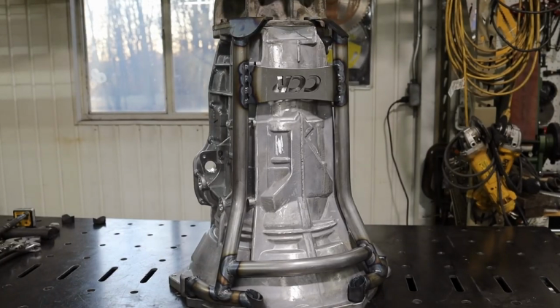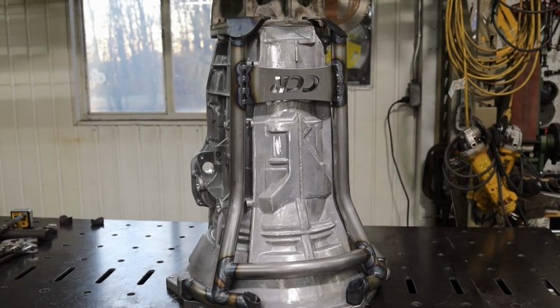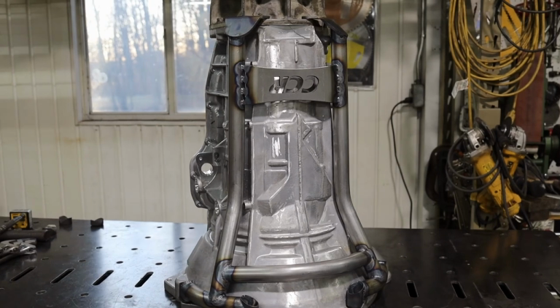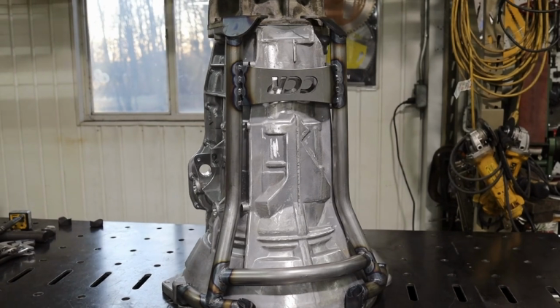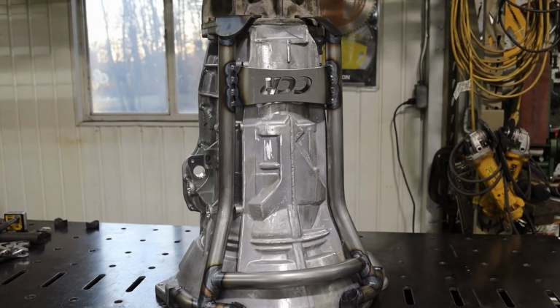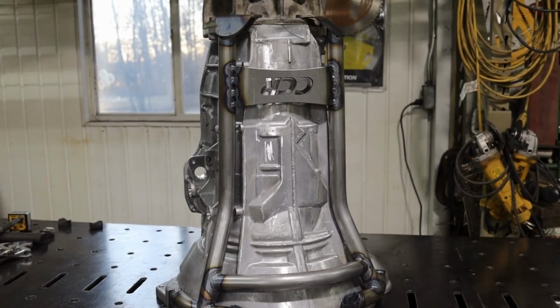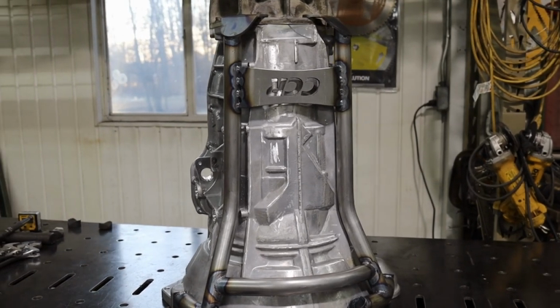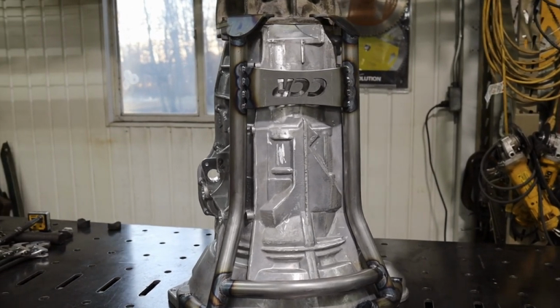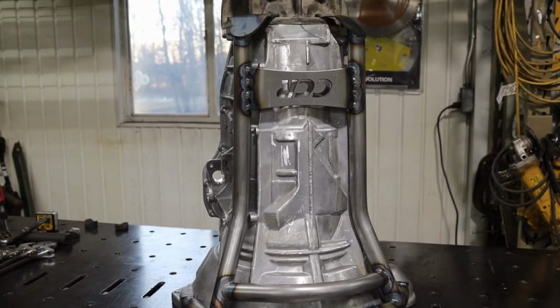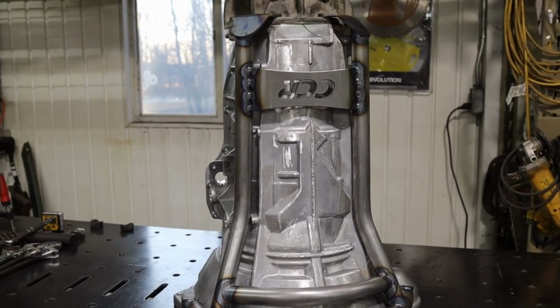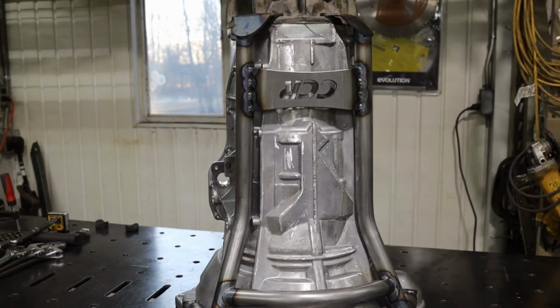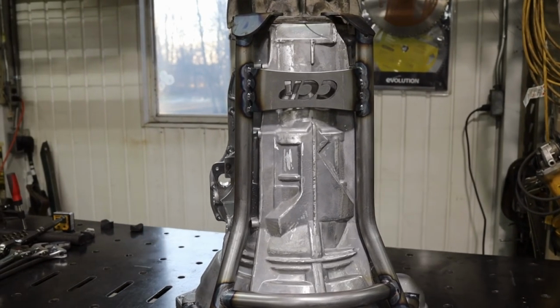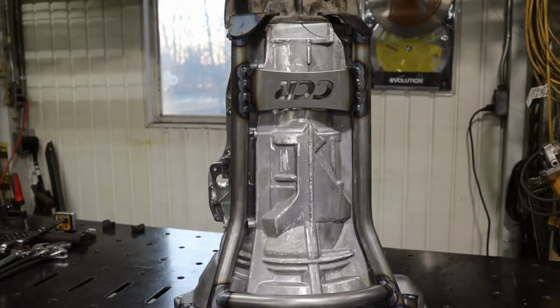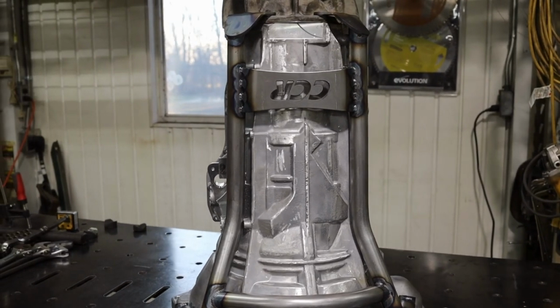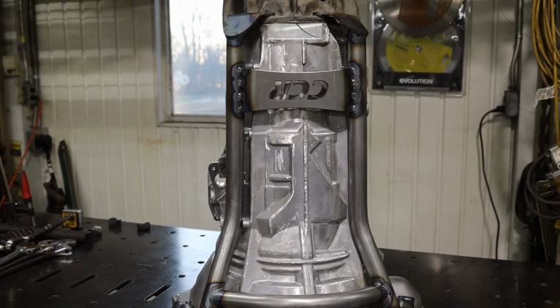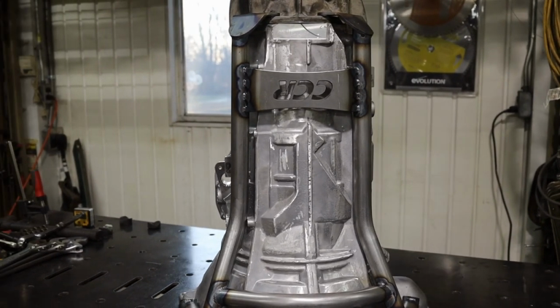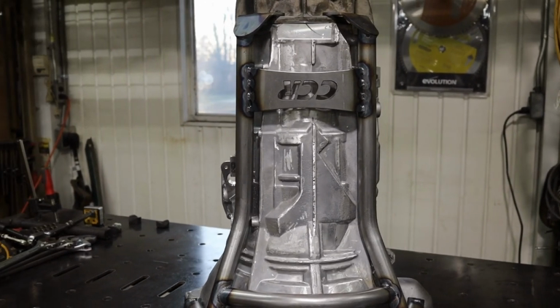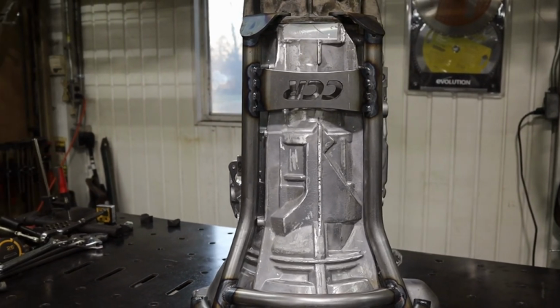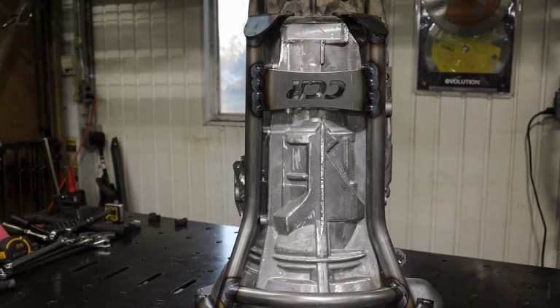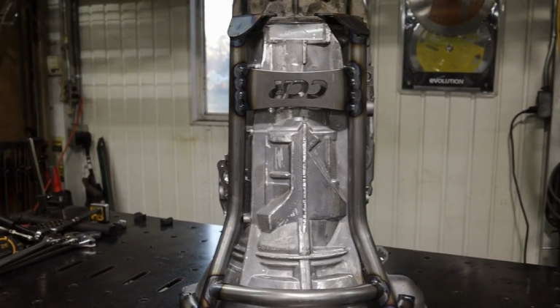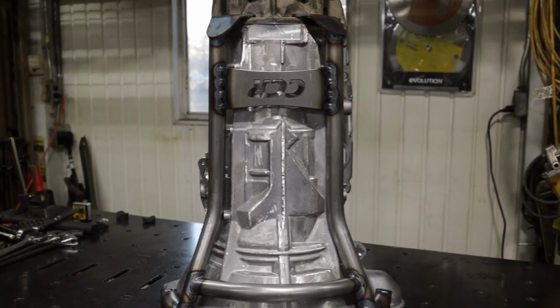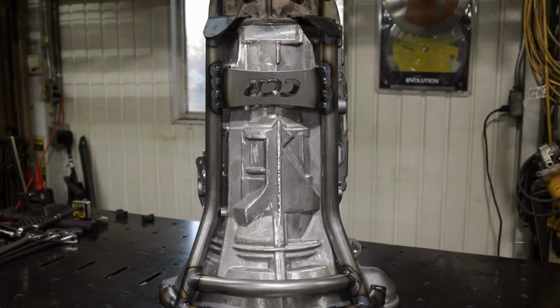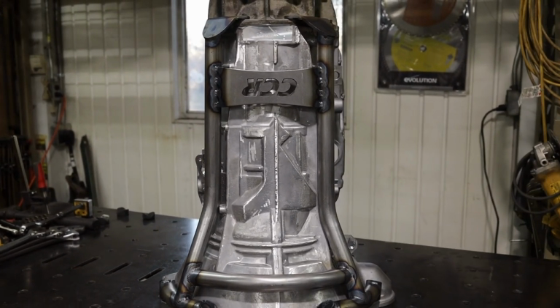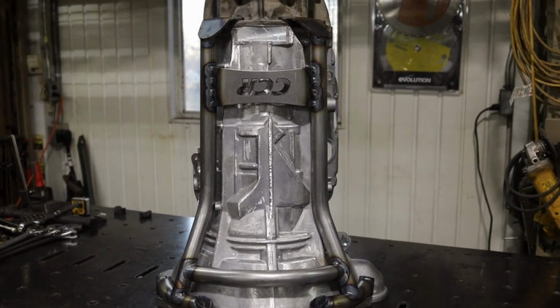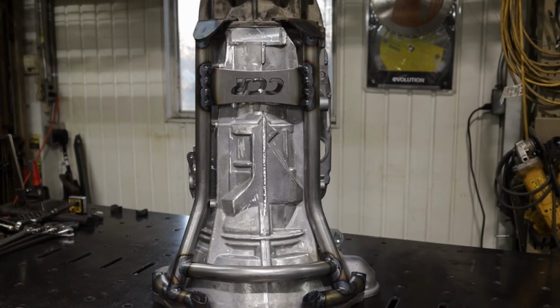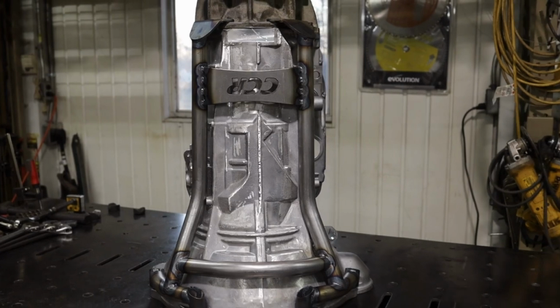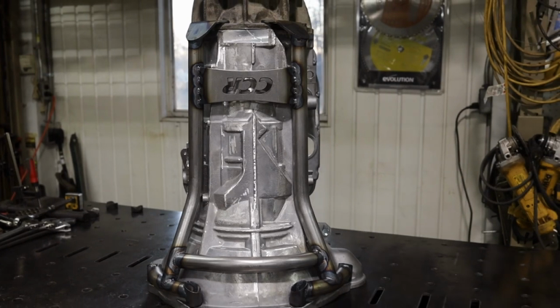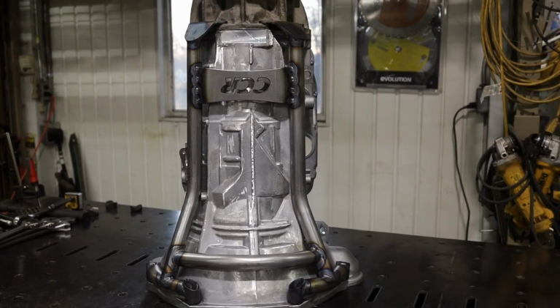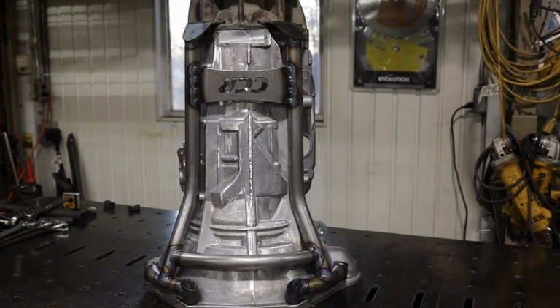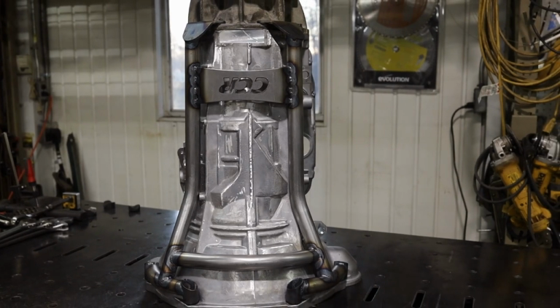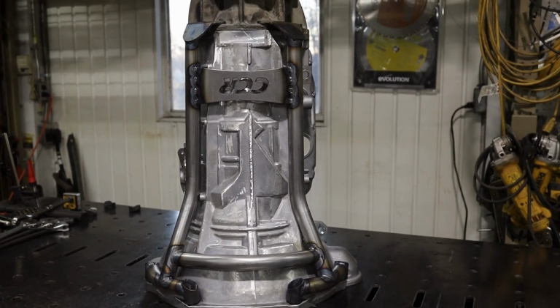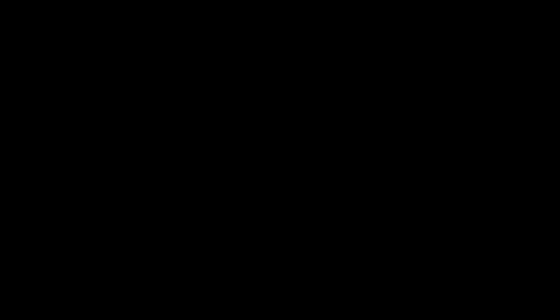And there you have it — the beefiest 68RFE brace known to anyone.